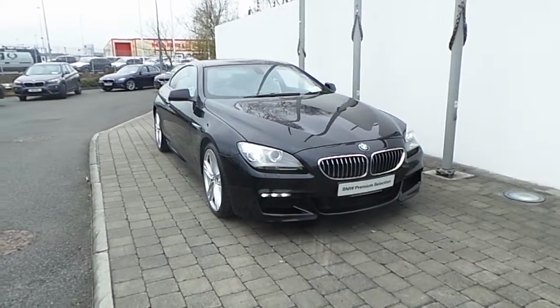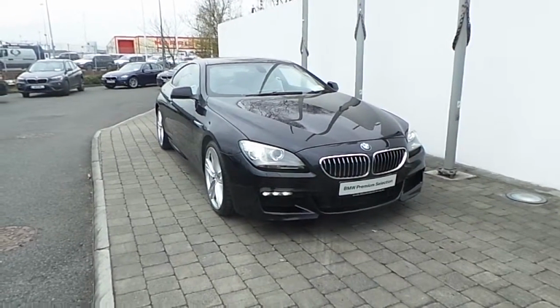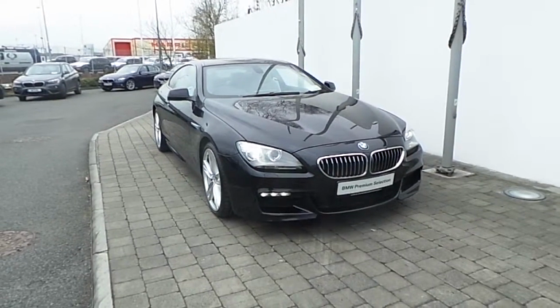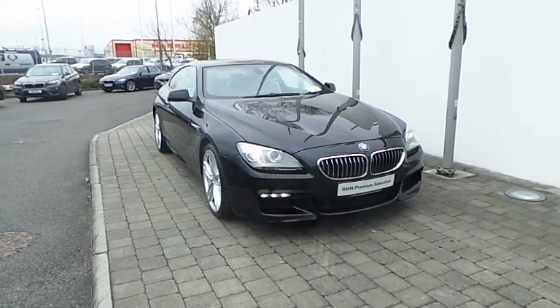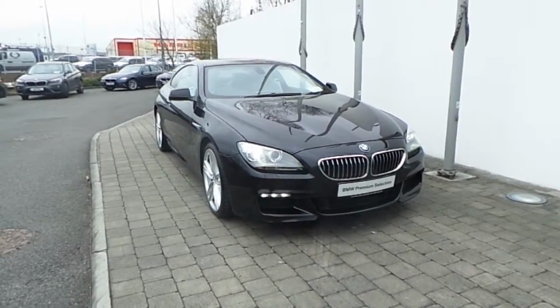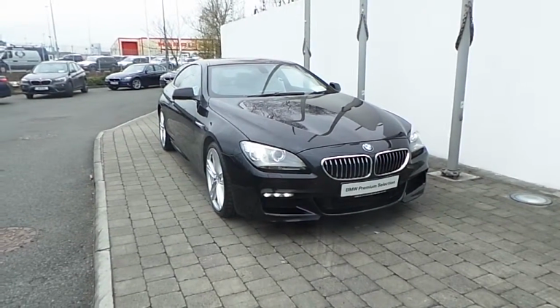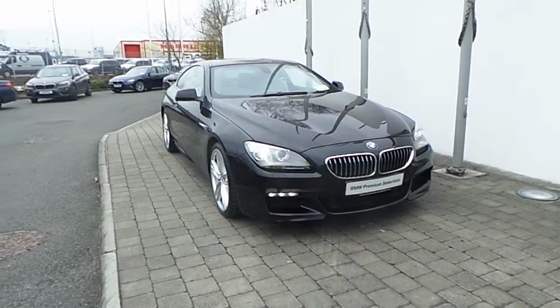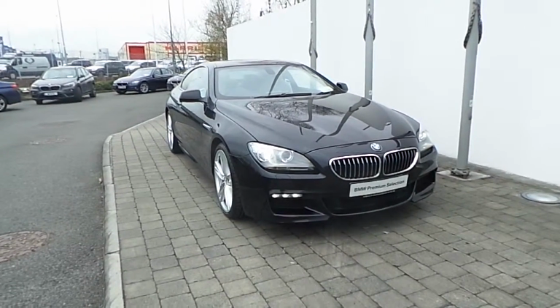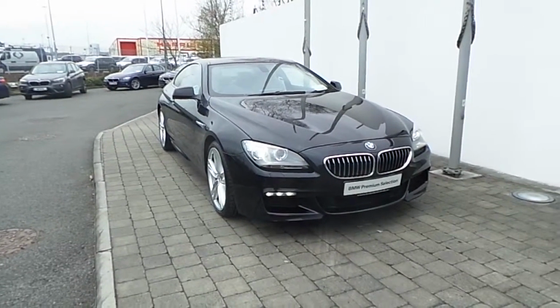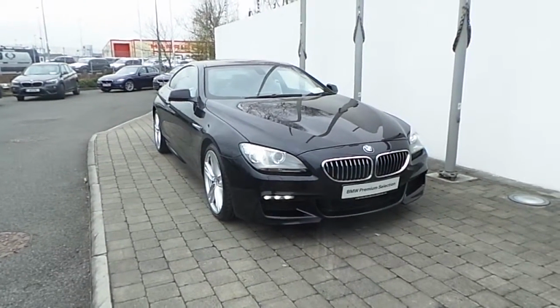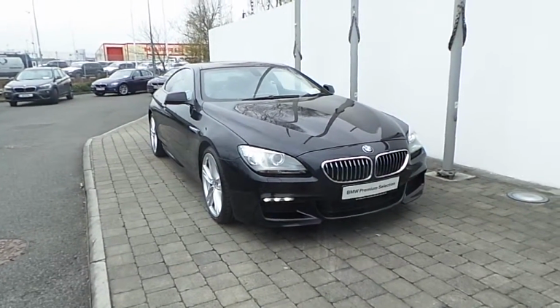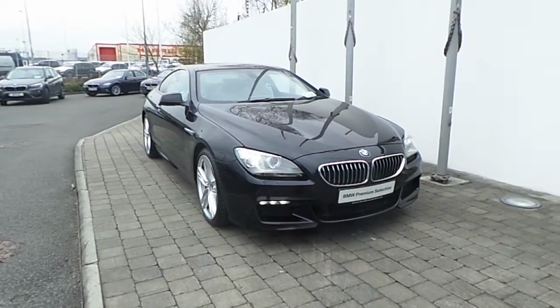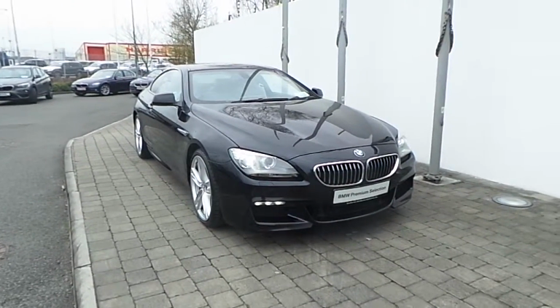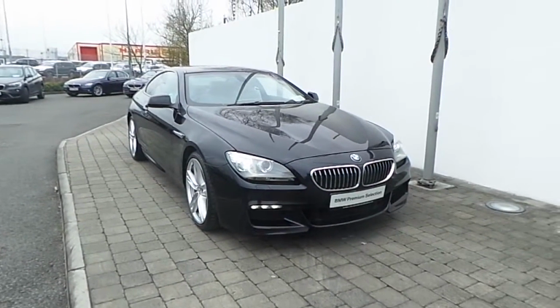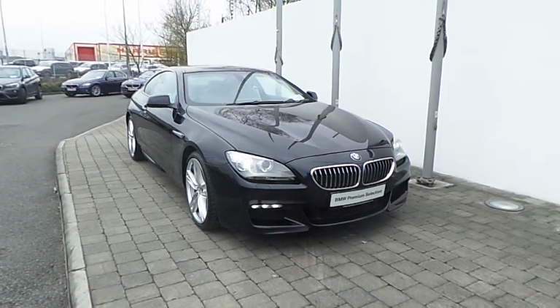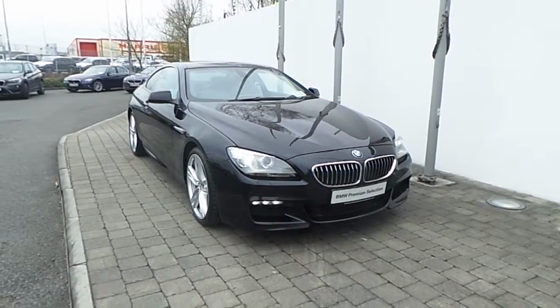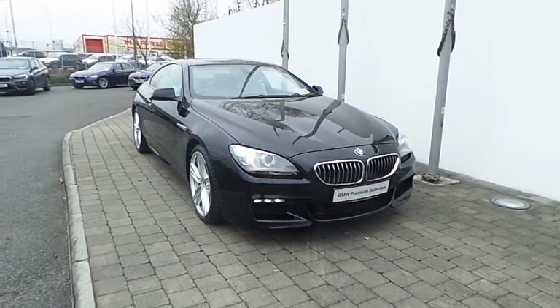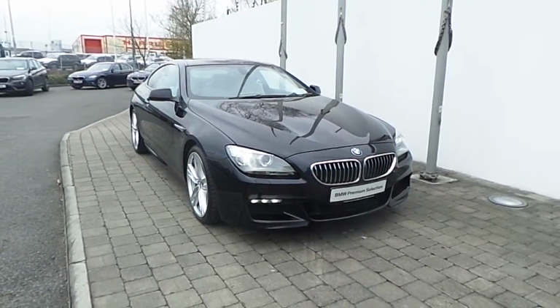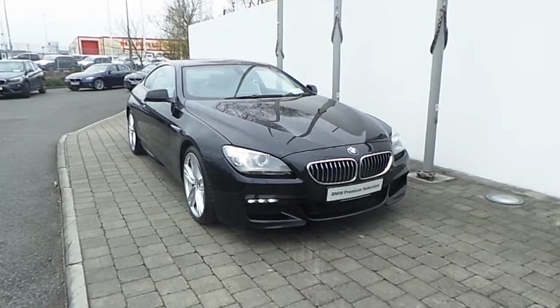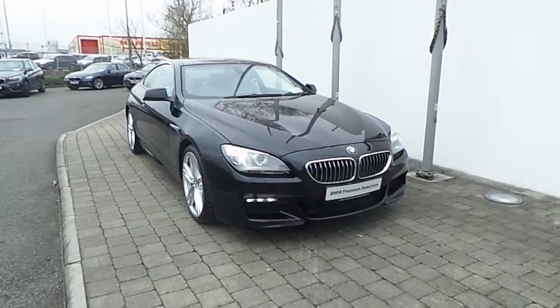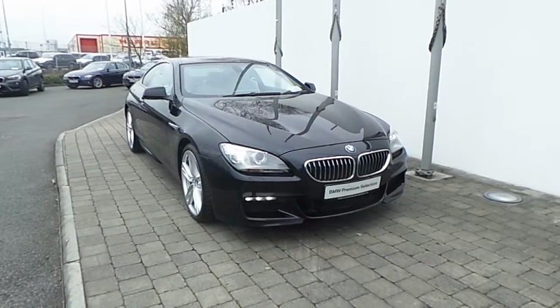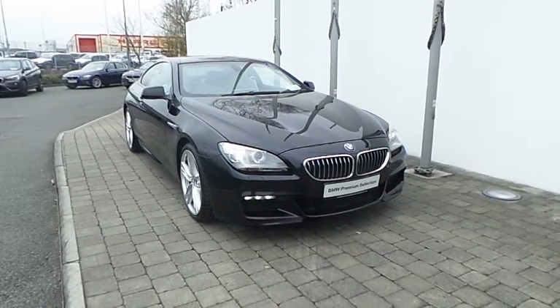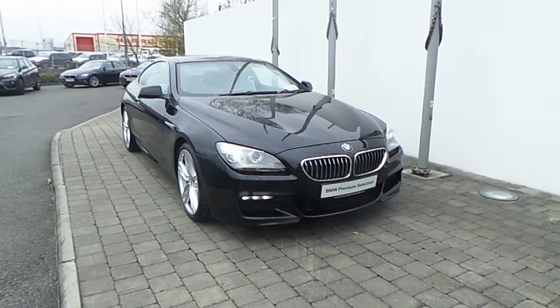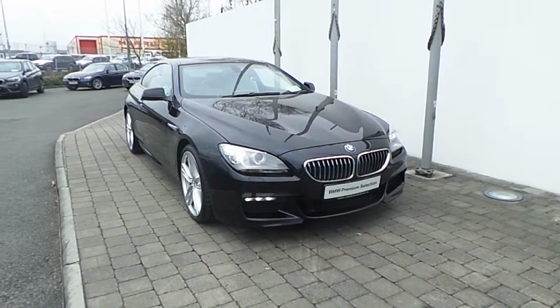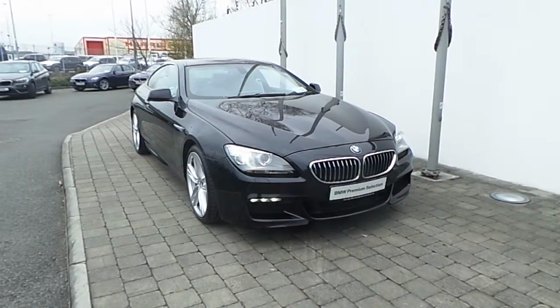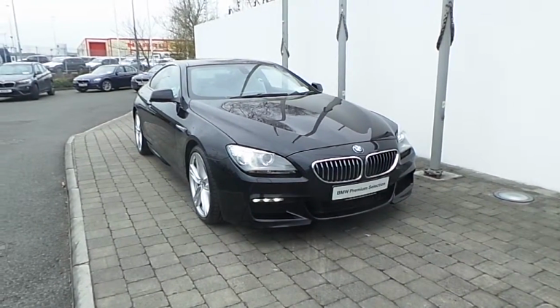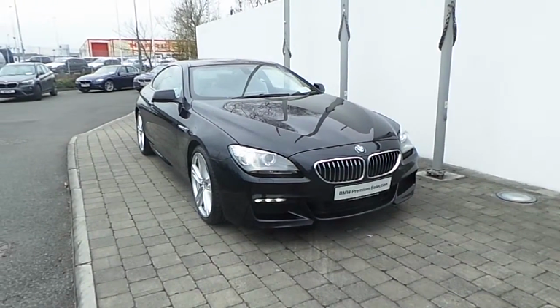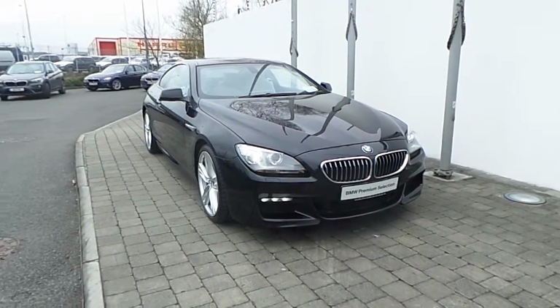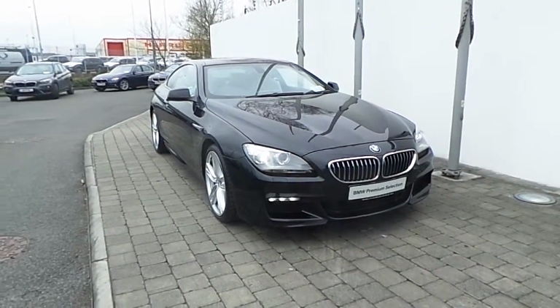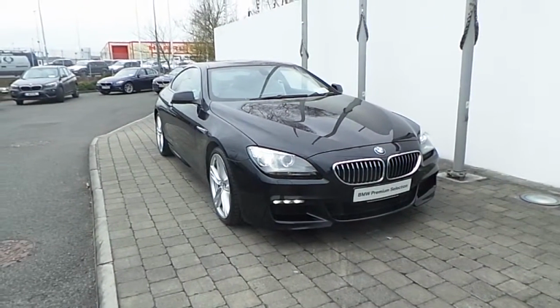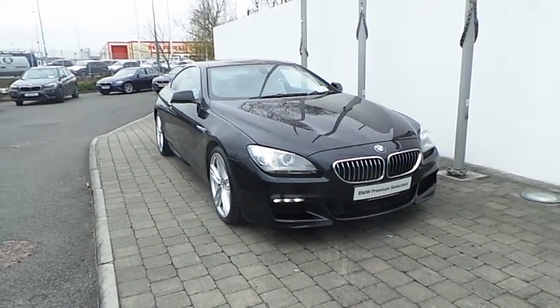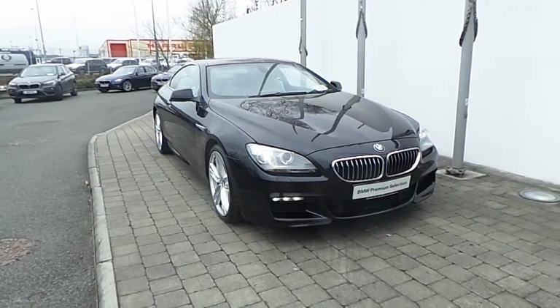This BMW 6 Series is part of the BMW Premium Selection and offers such benefits like a minimum 24-month unlimited mileage warranty and worldwide assist.